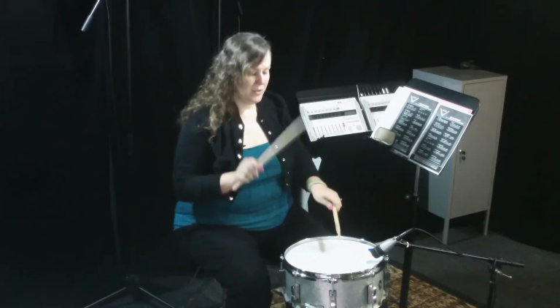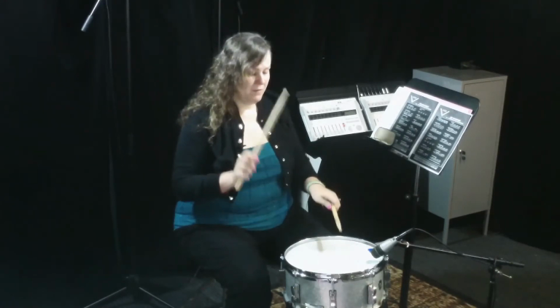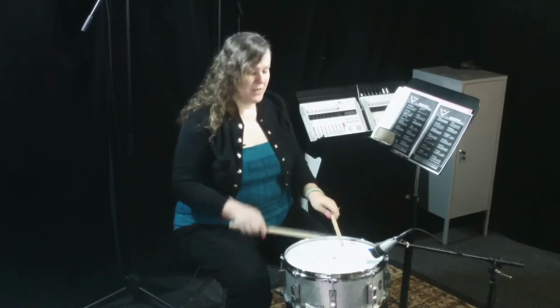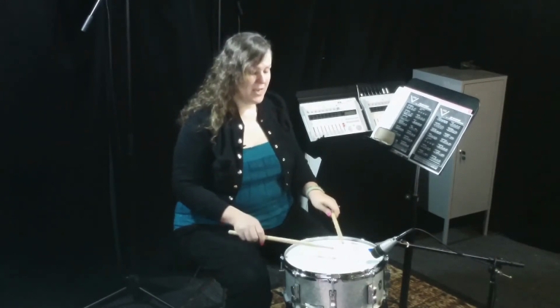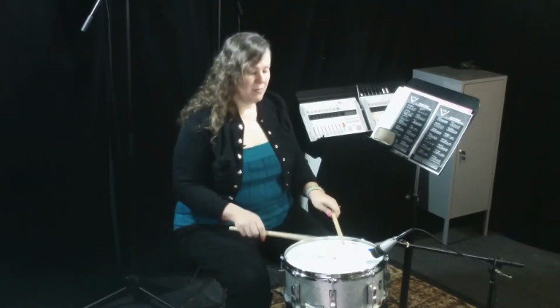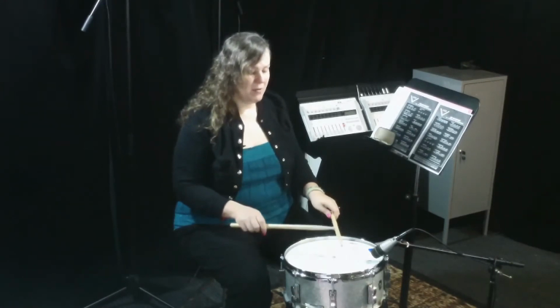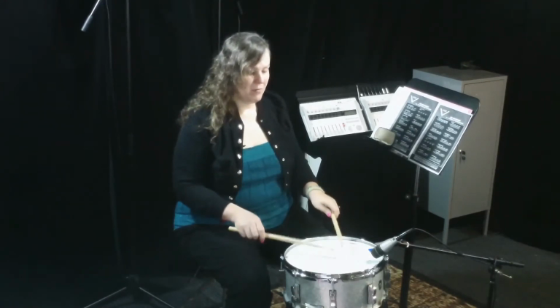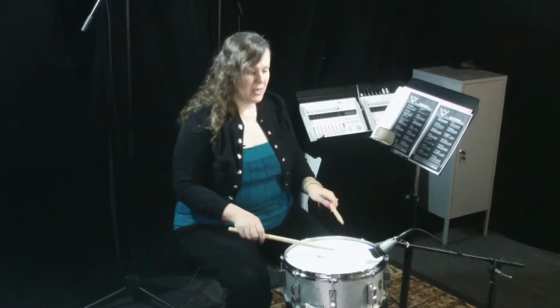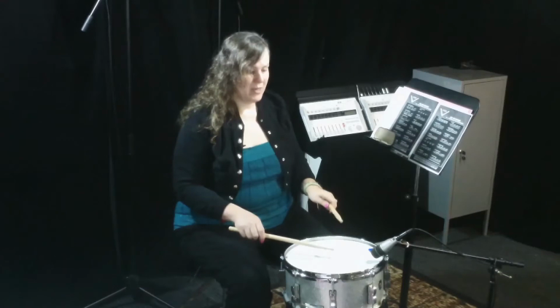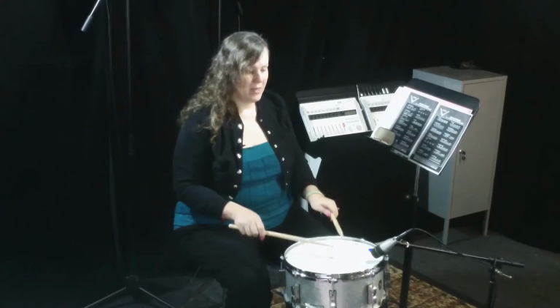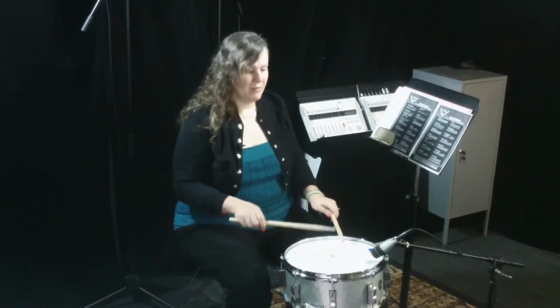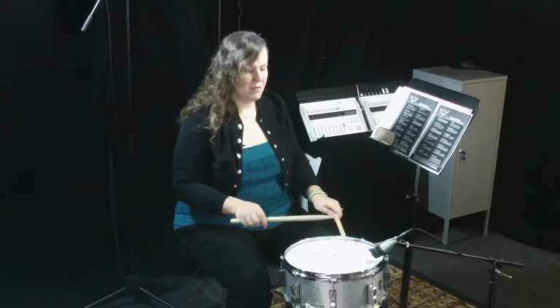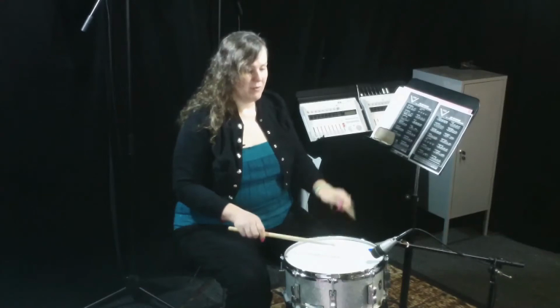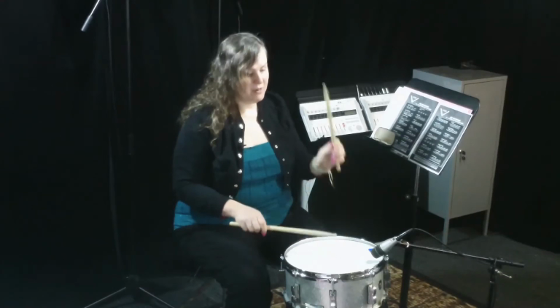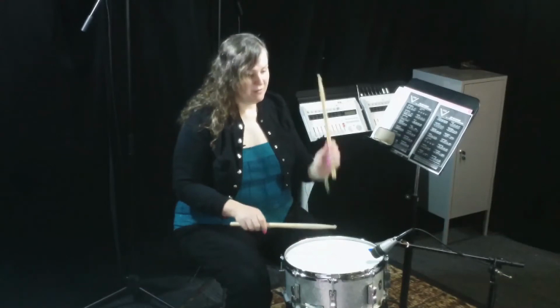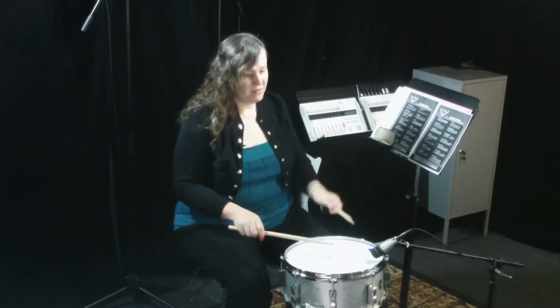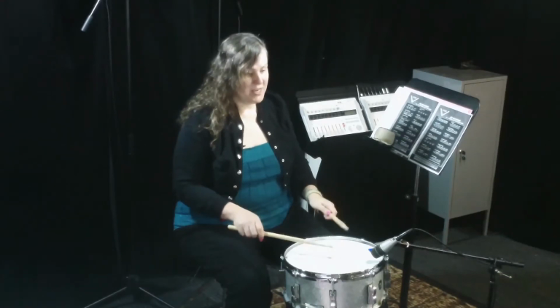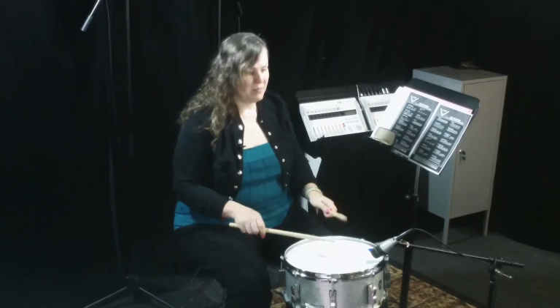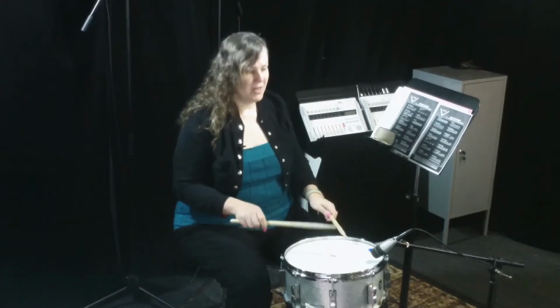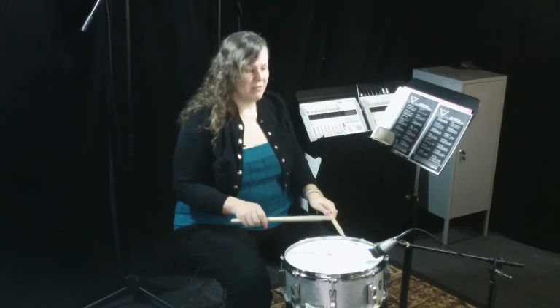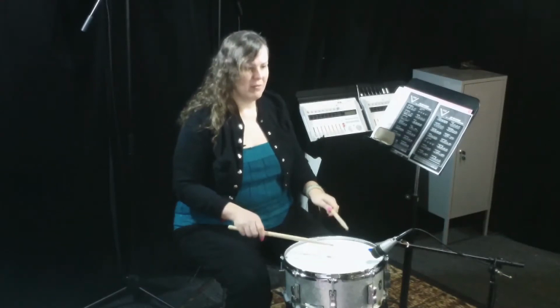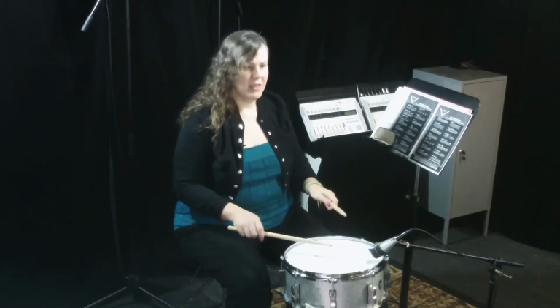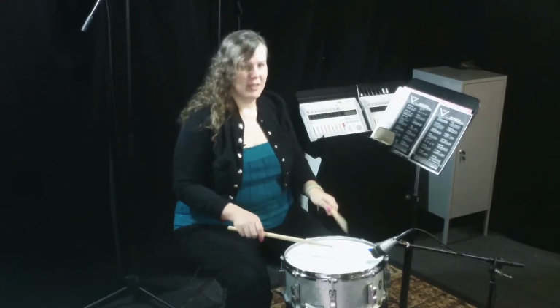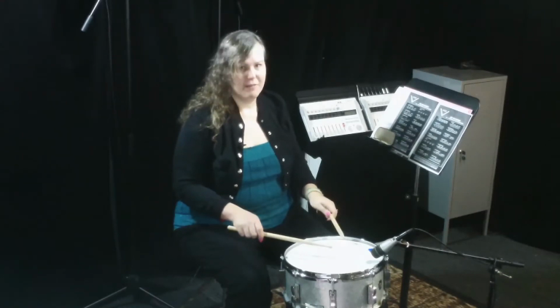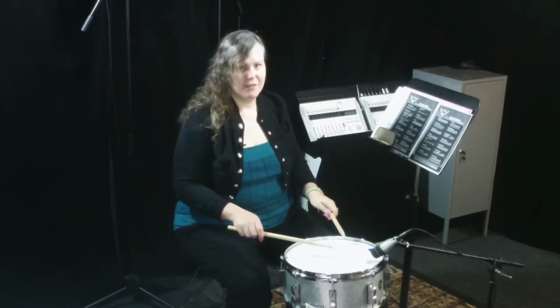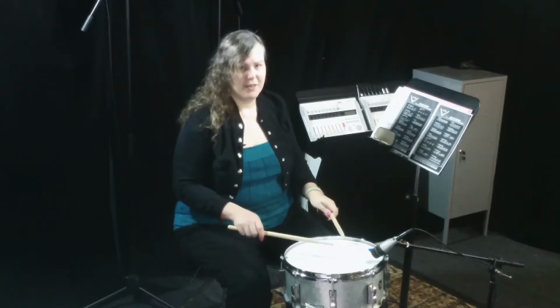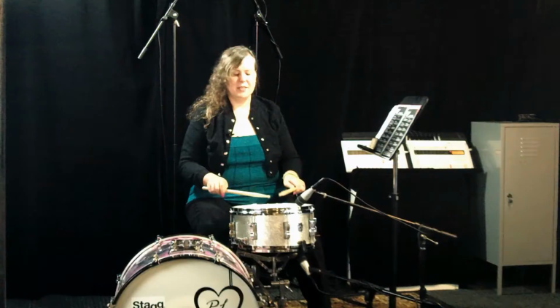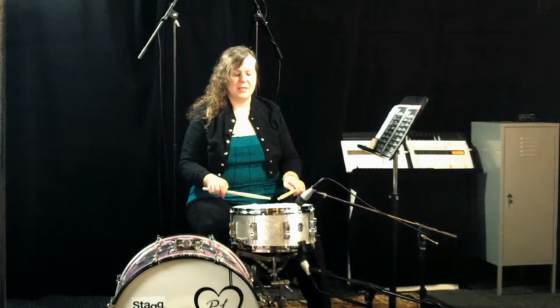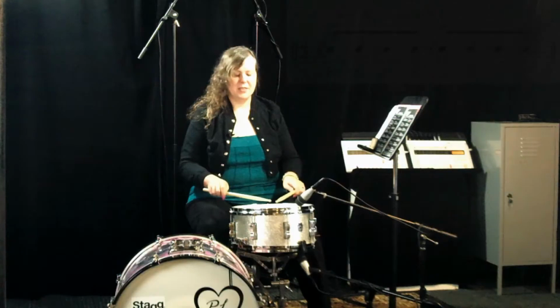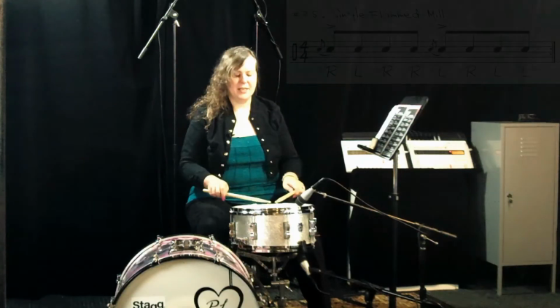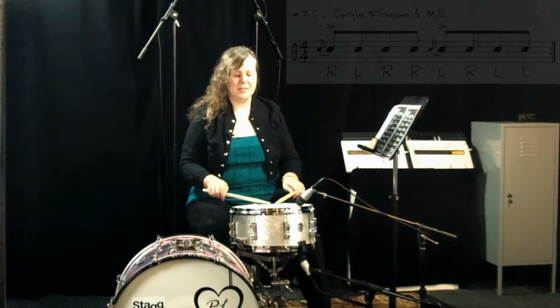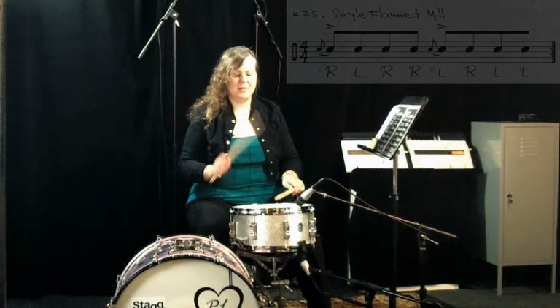So it's: flam, right, left, right, flam, left, right, left. And it sounds like this.